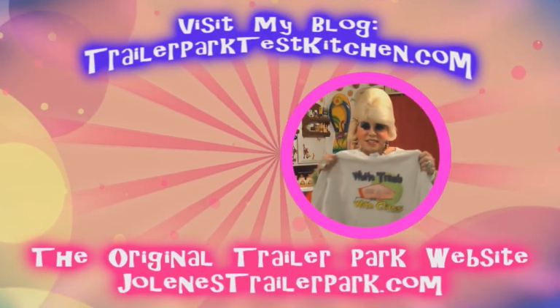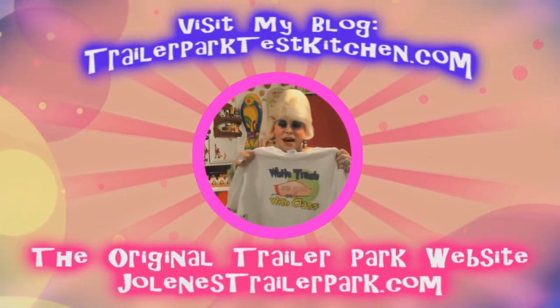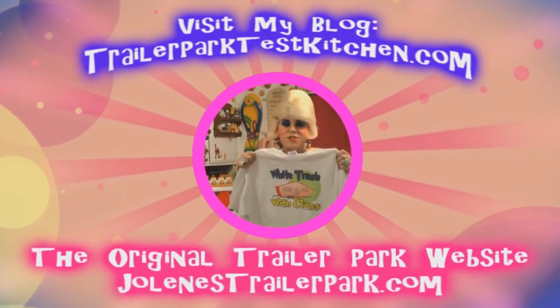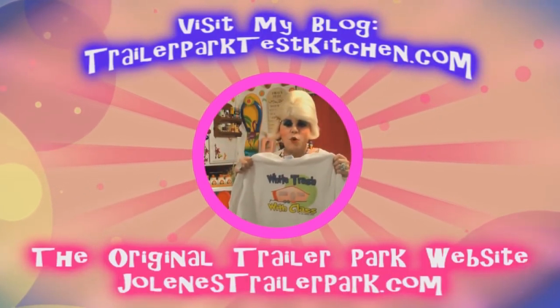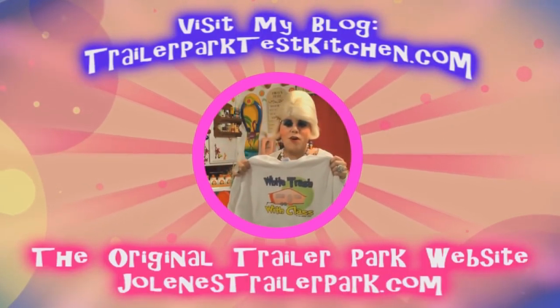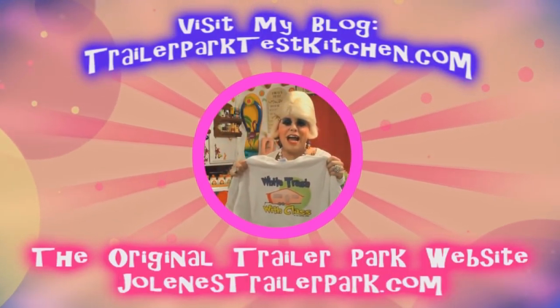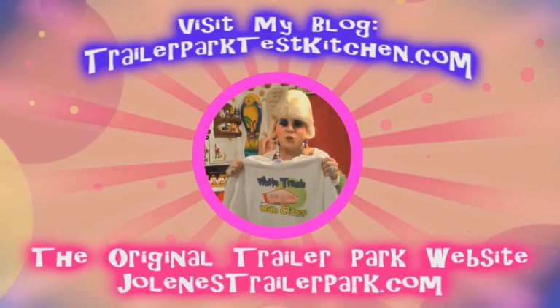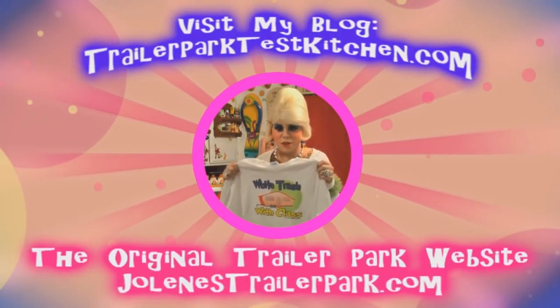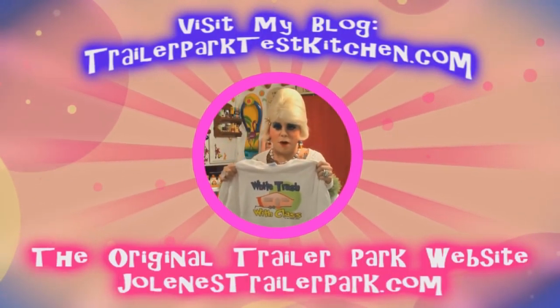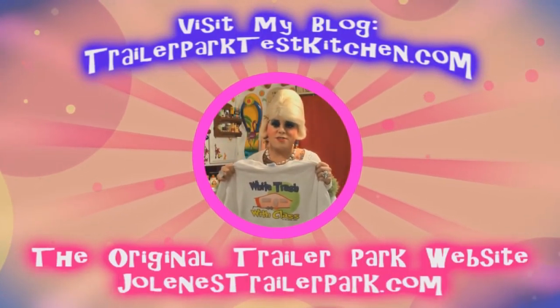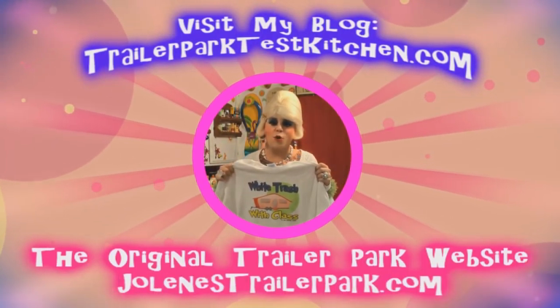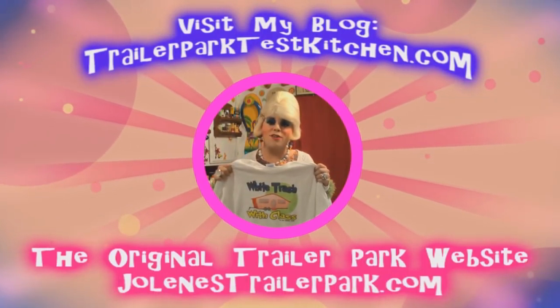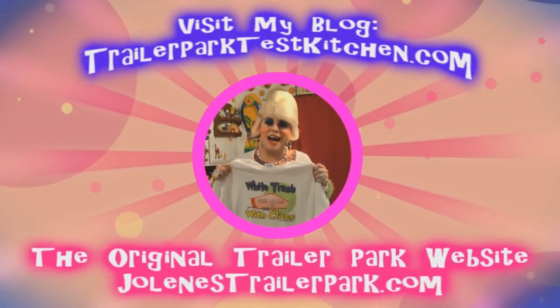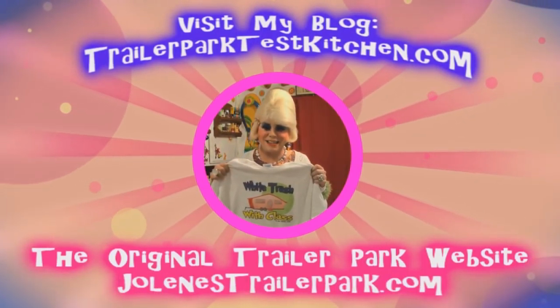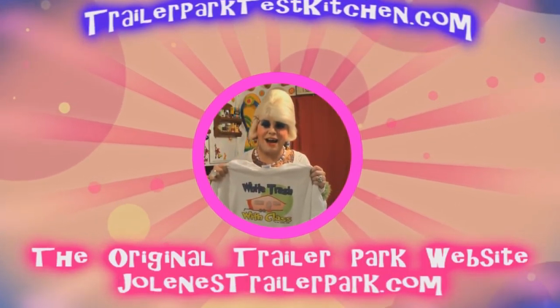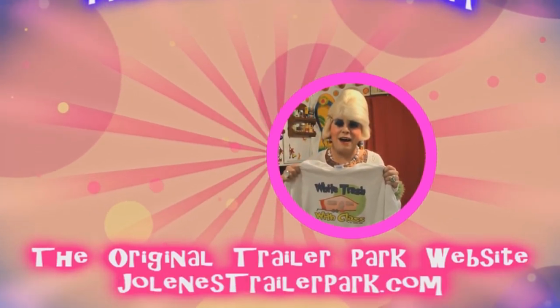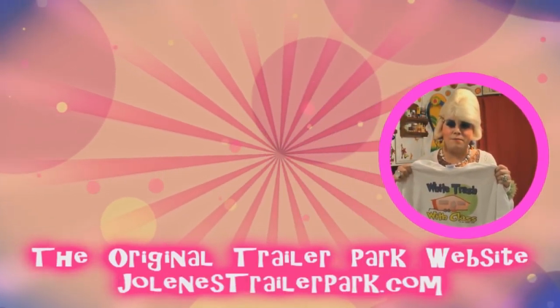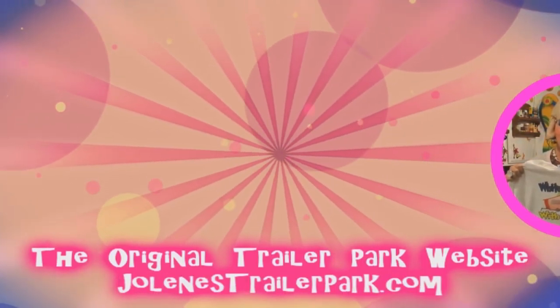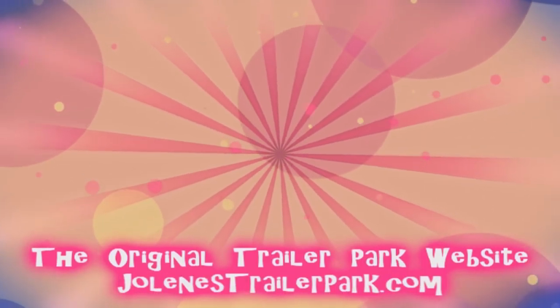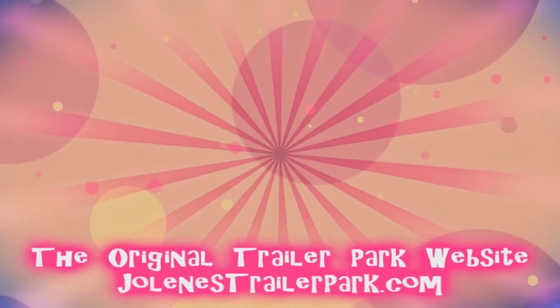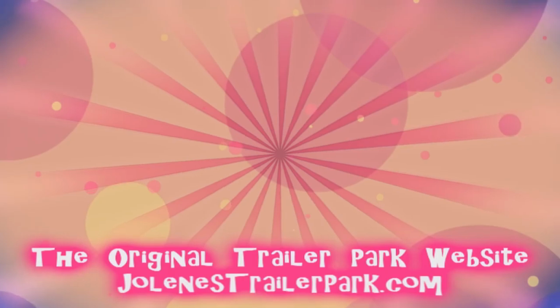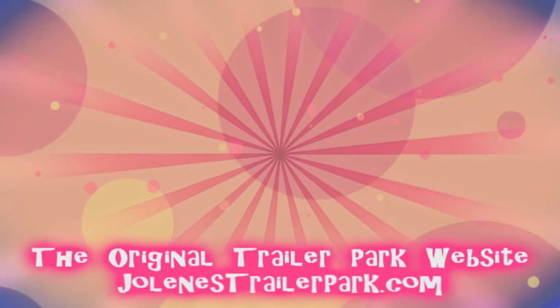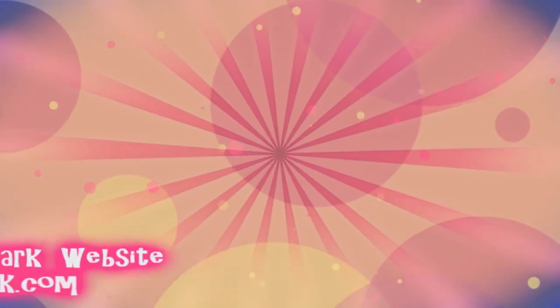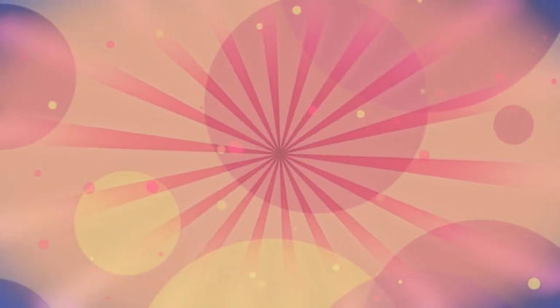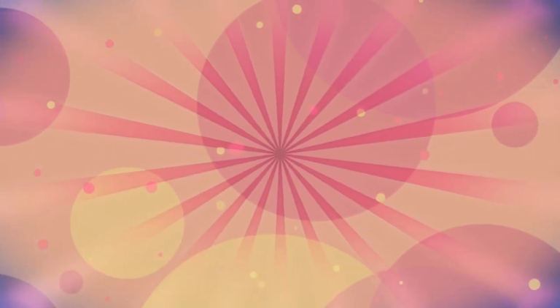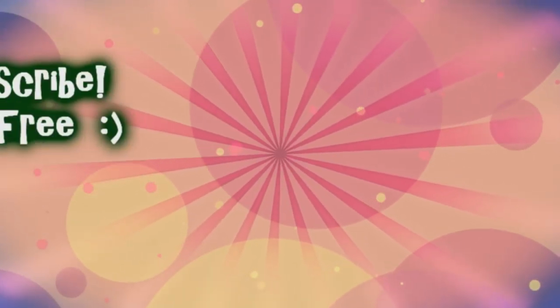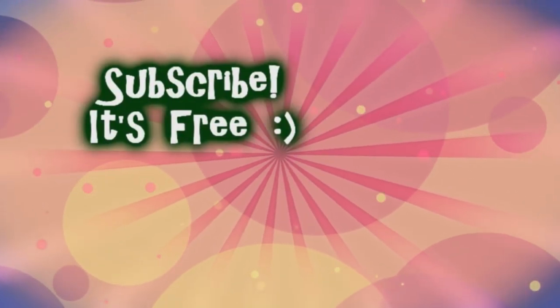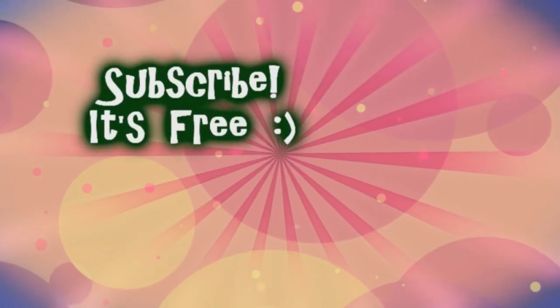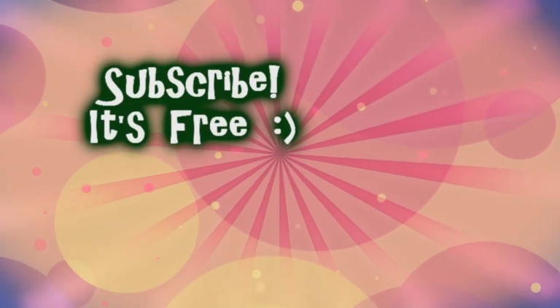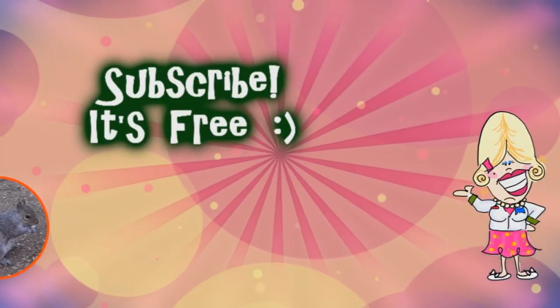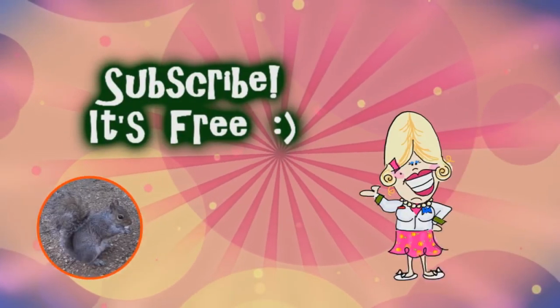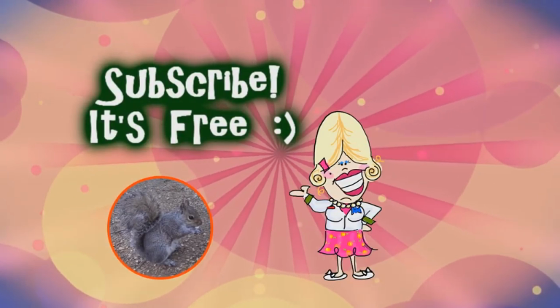Visit my store at trailerparkstore.com. Jolene Sugarbaker — see you next time, bye-bye!